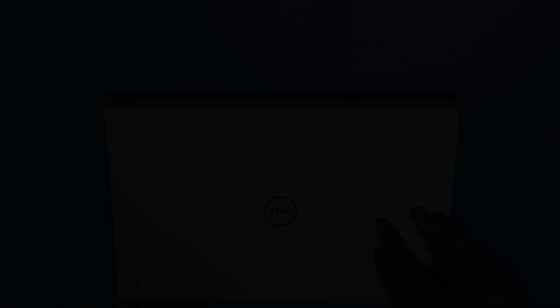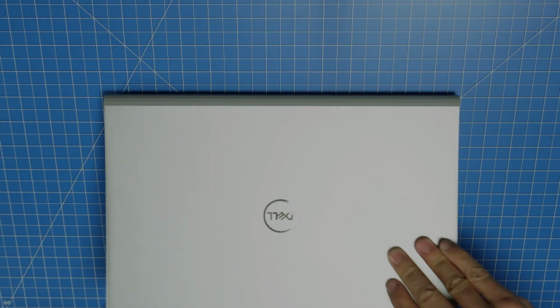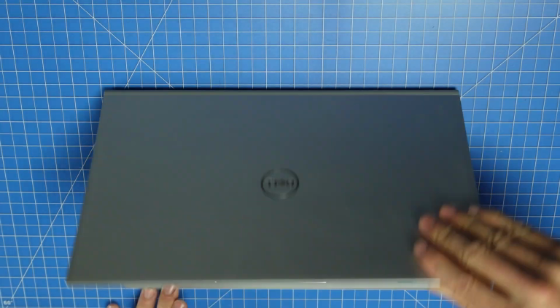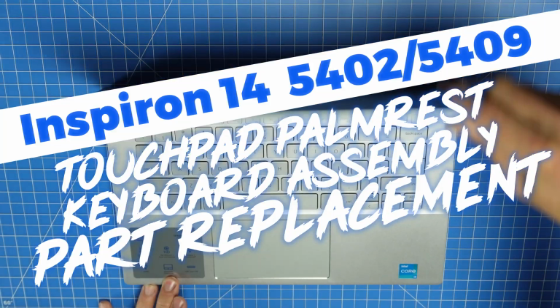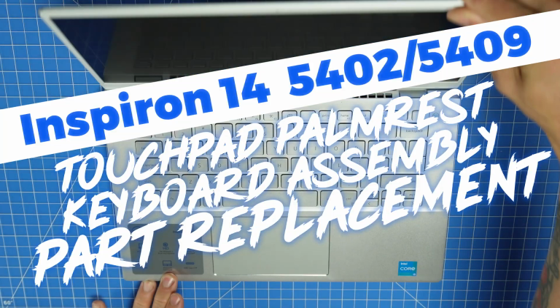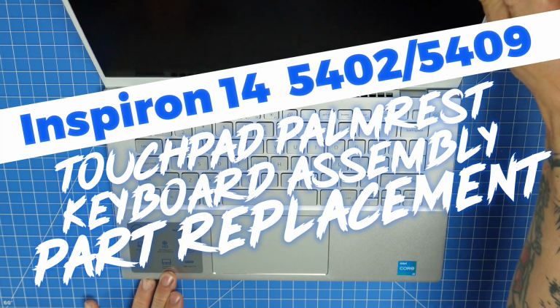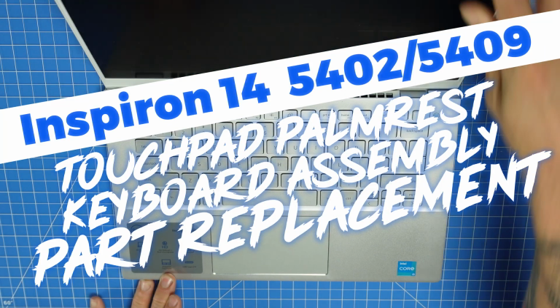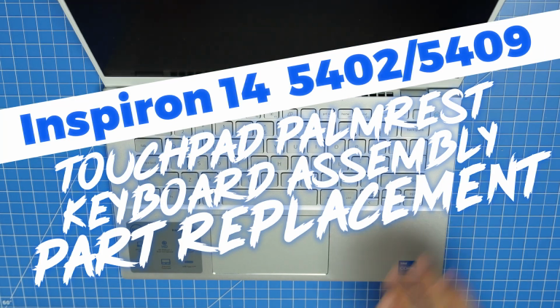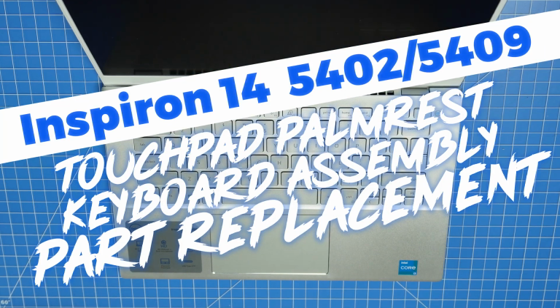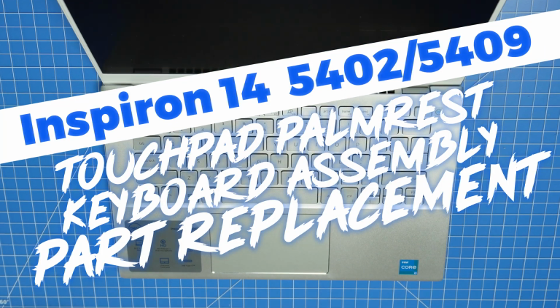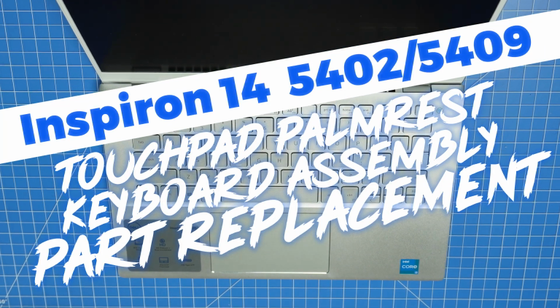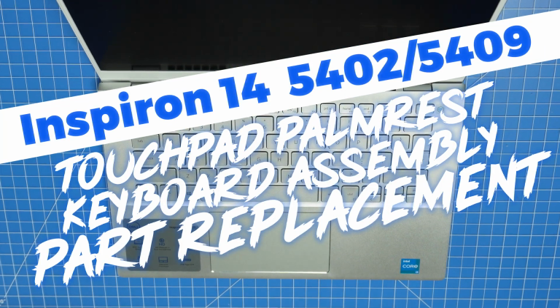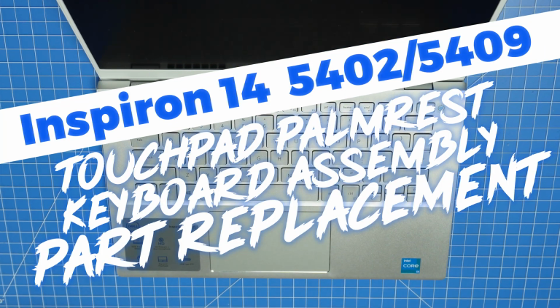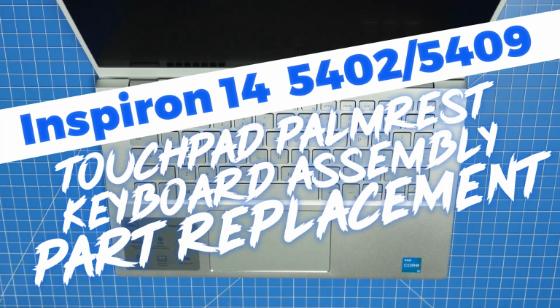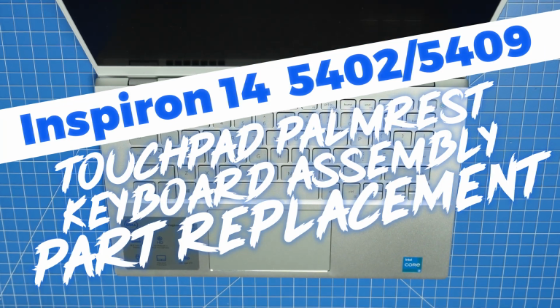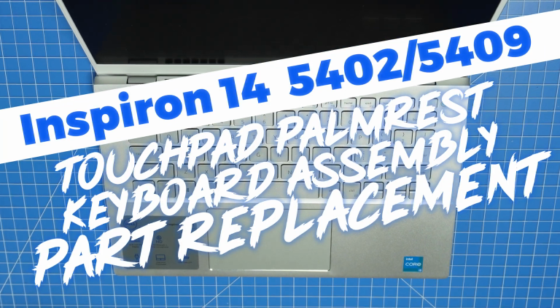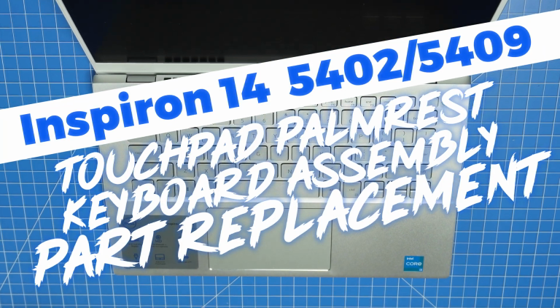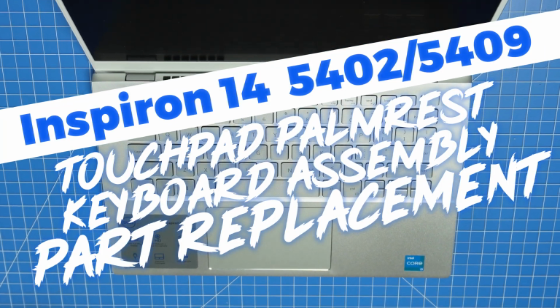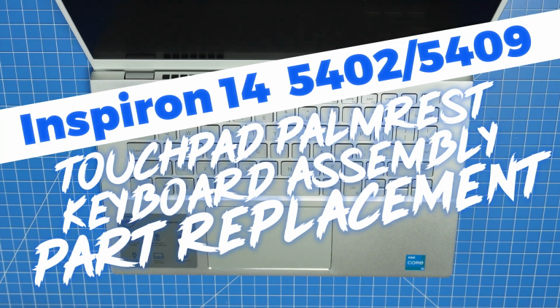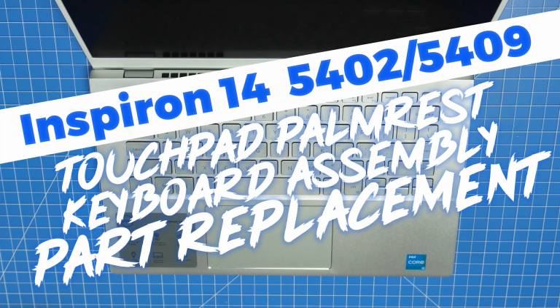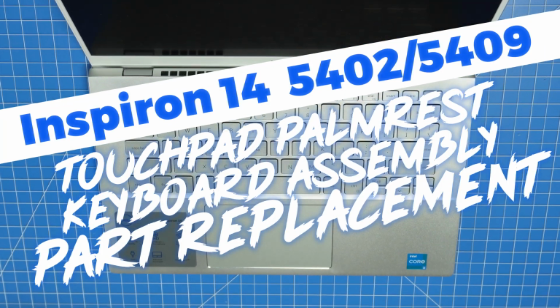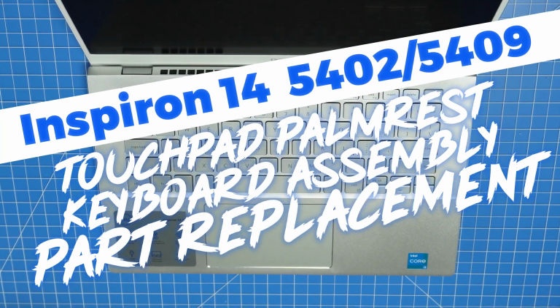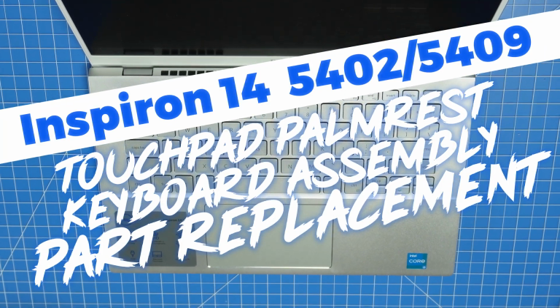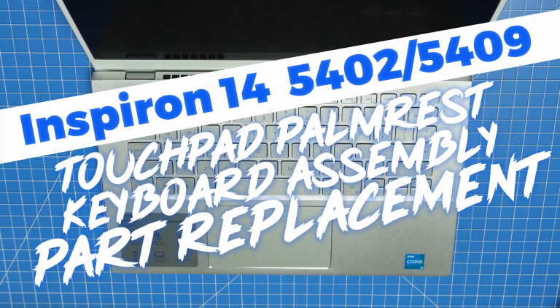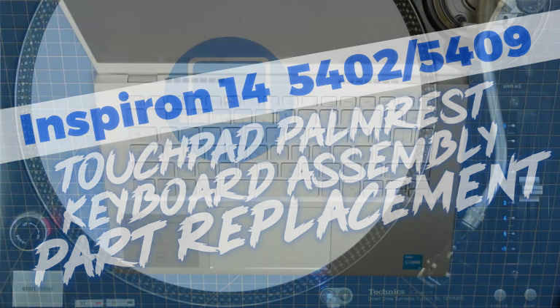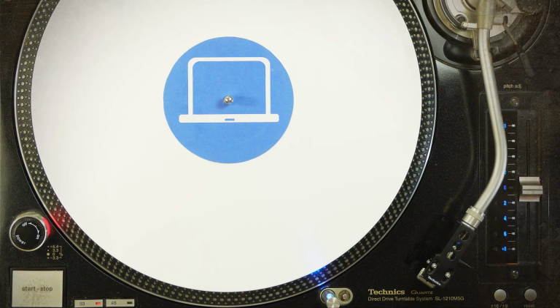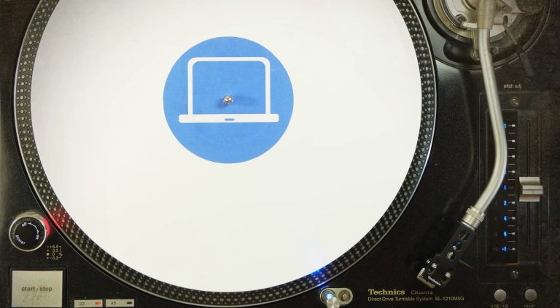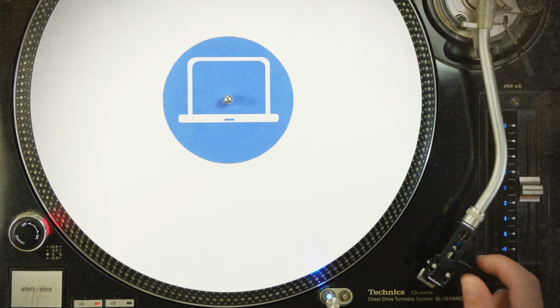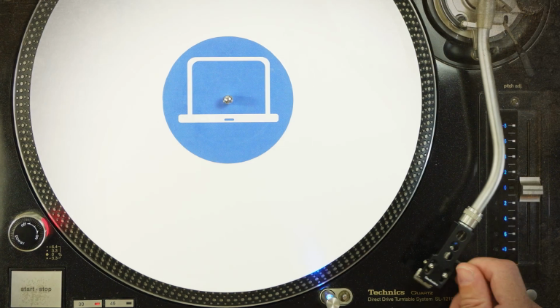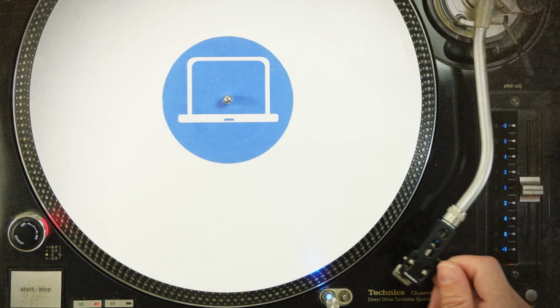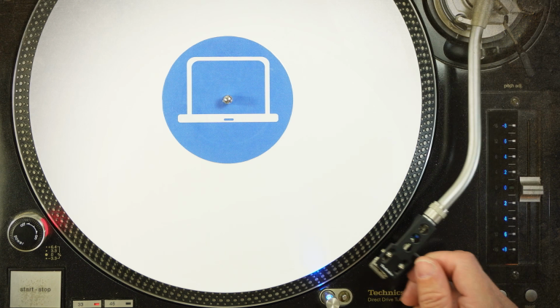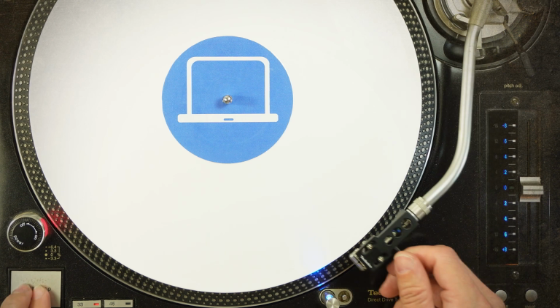This DIY tutorial will show you the steps needed to install your Dell laptop replacement part. Stay tuned.